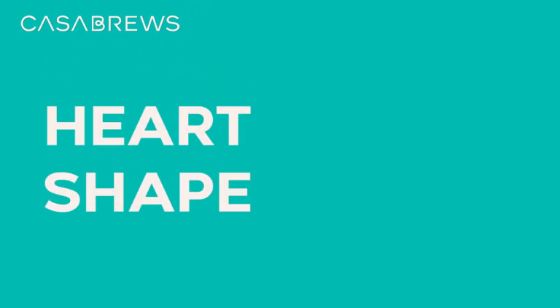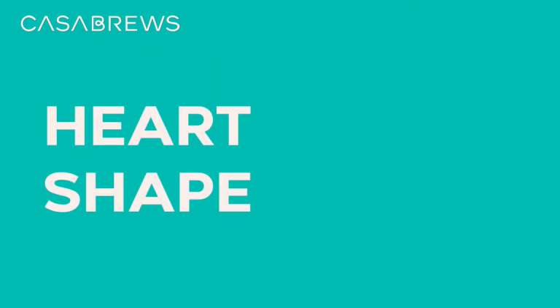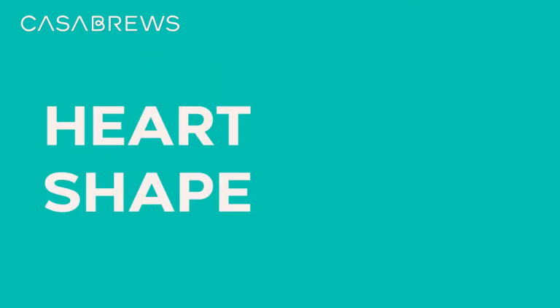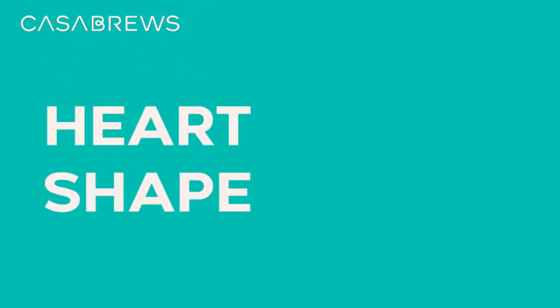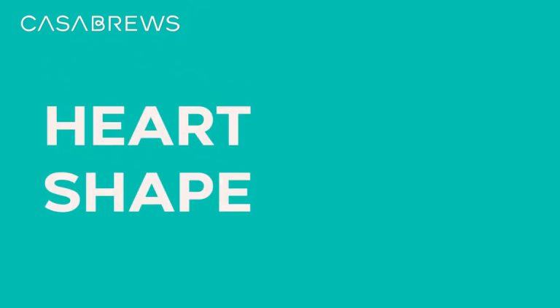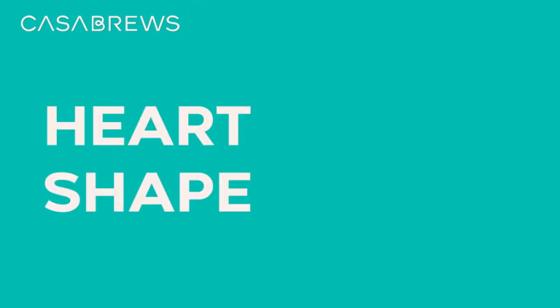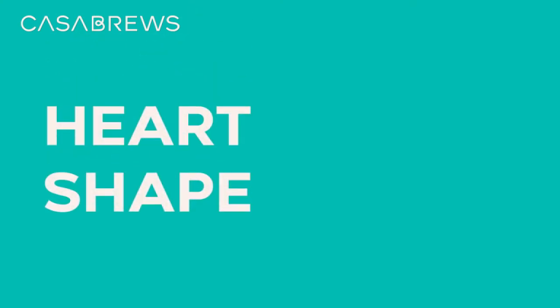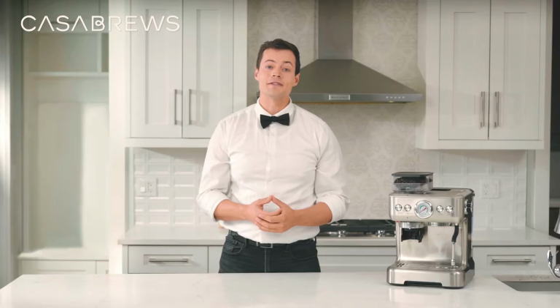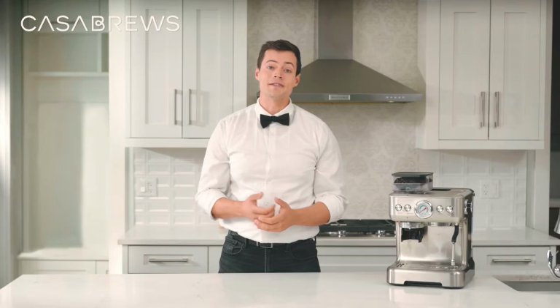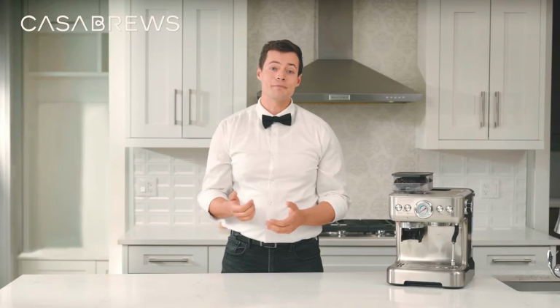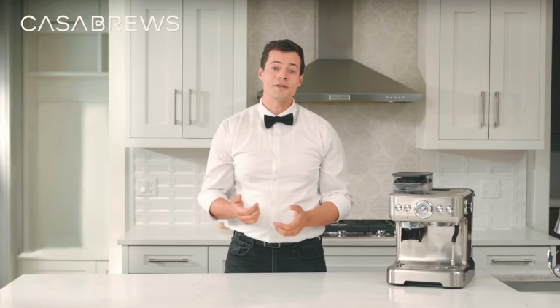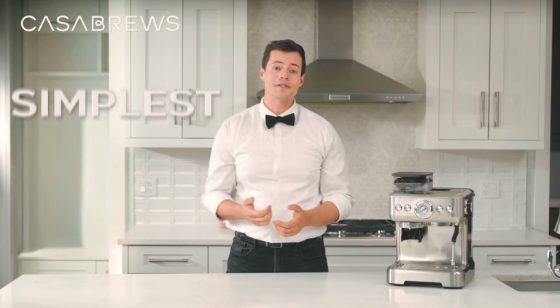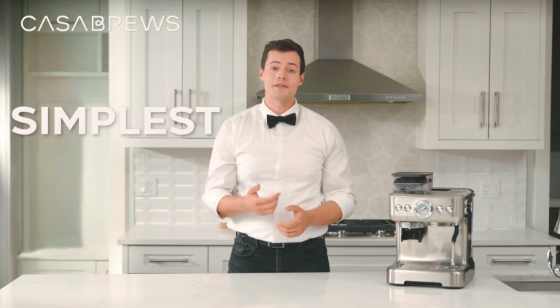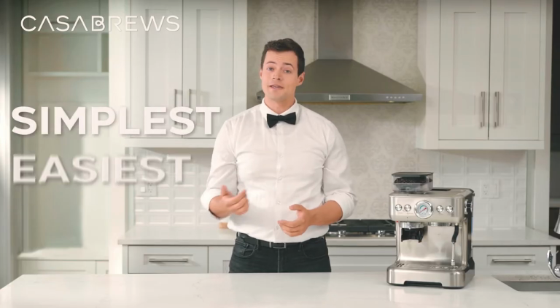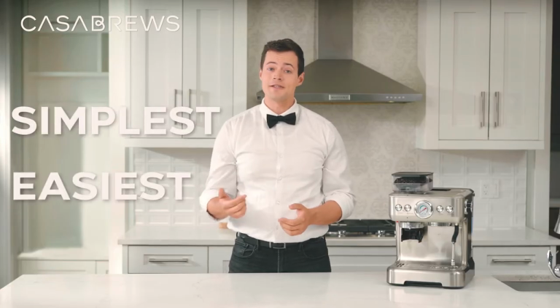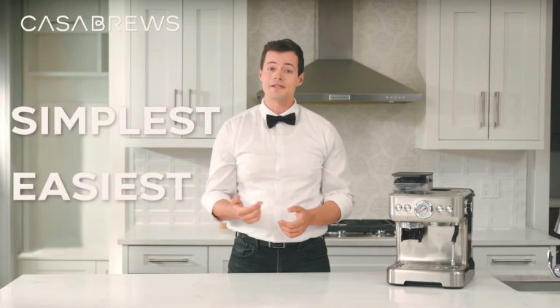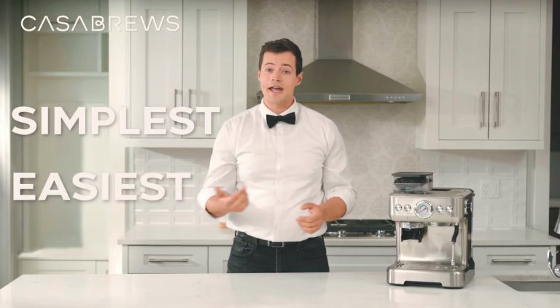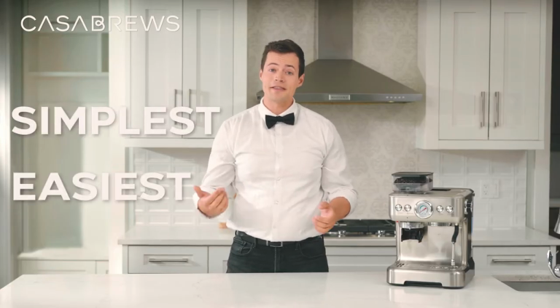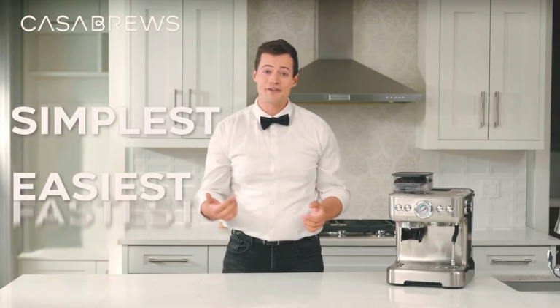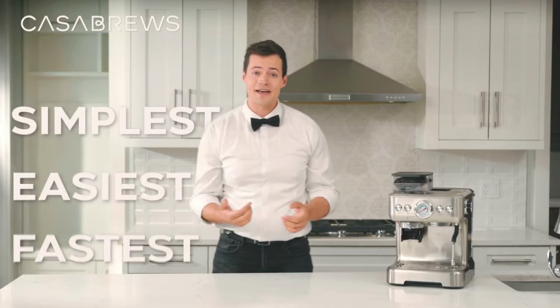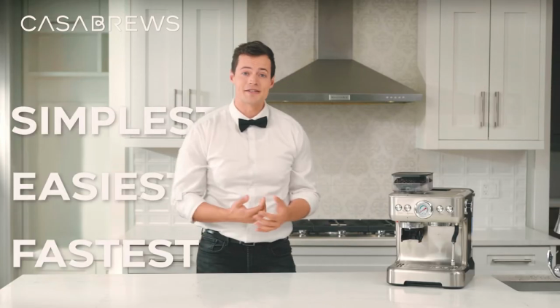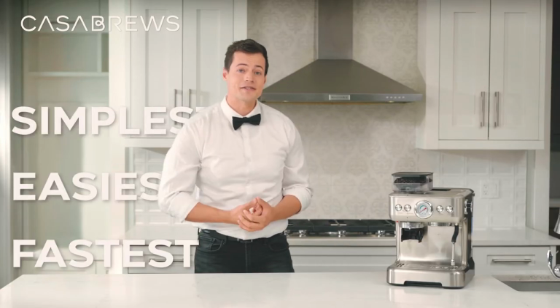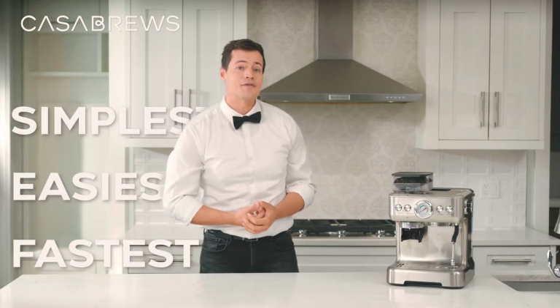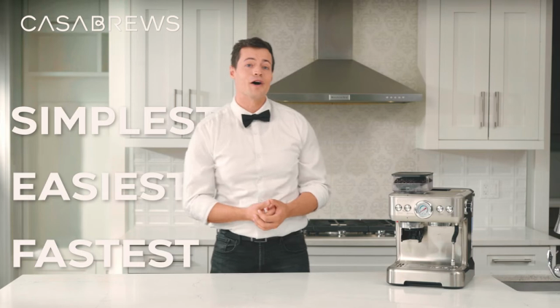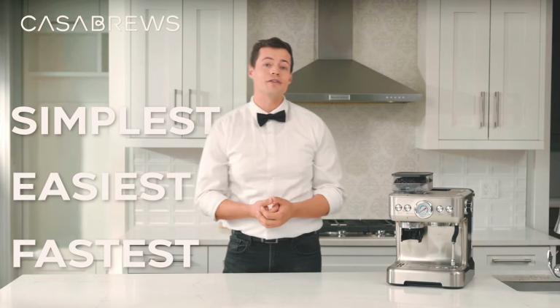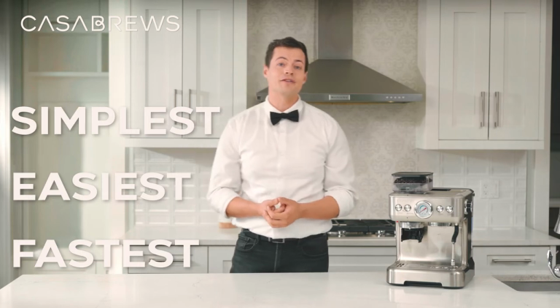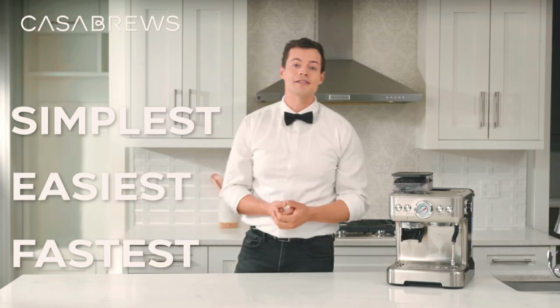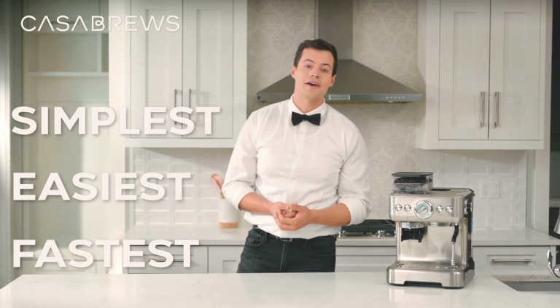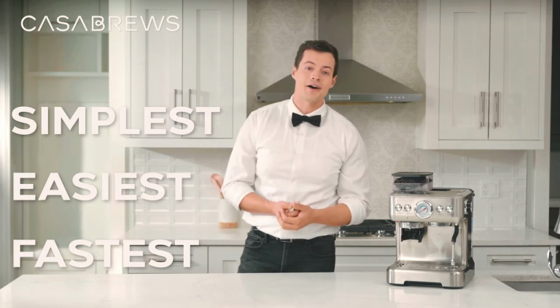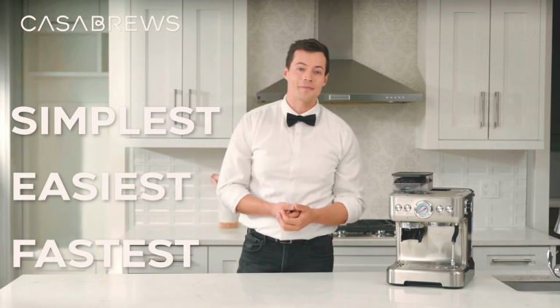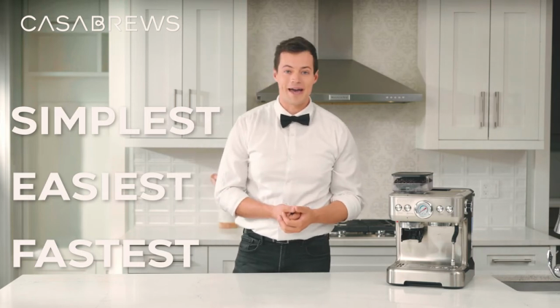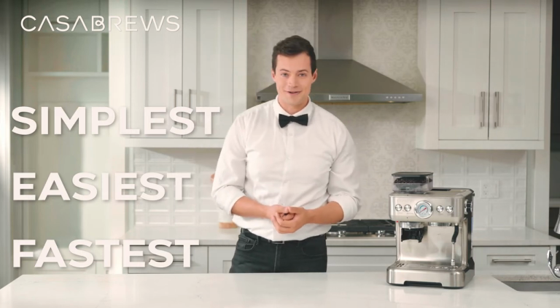The heart shape is the simplest, the easiest, and the fastest of all the latte art patterns.